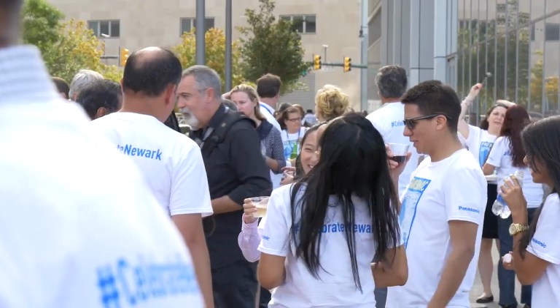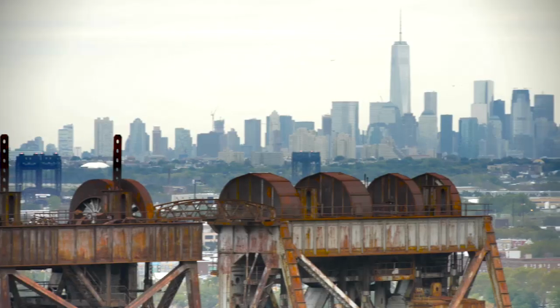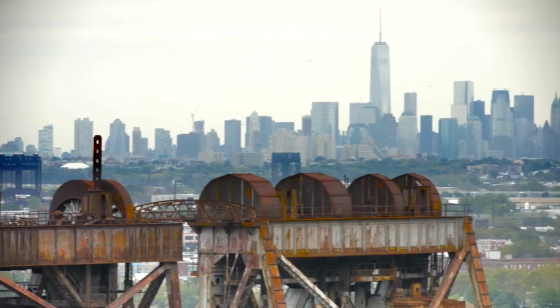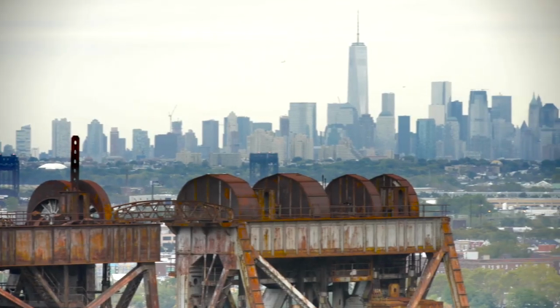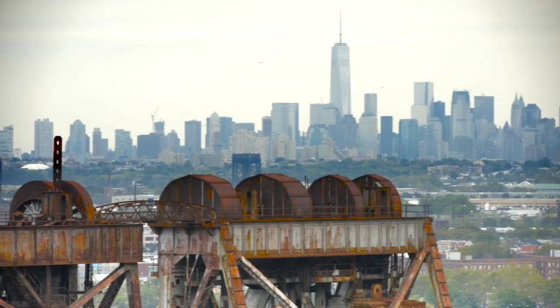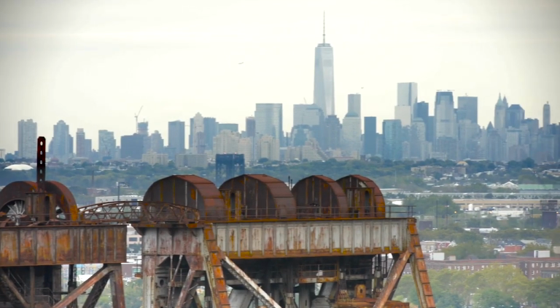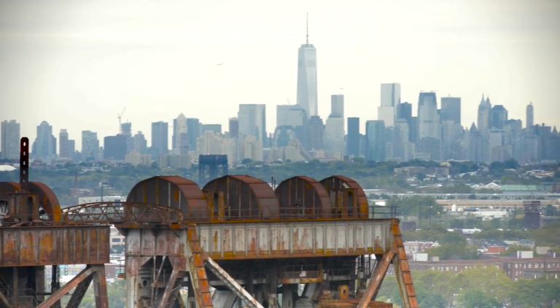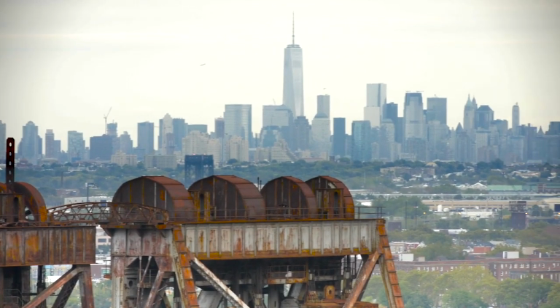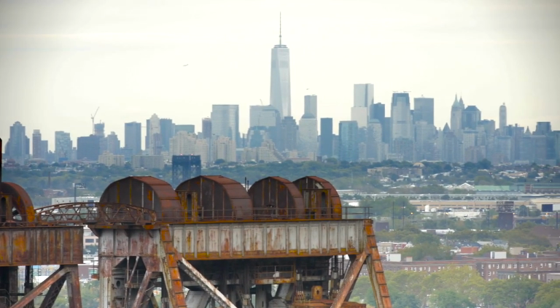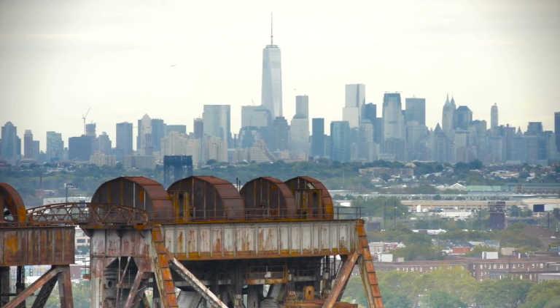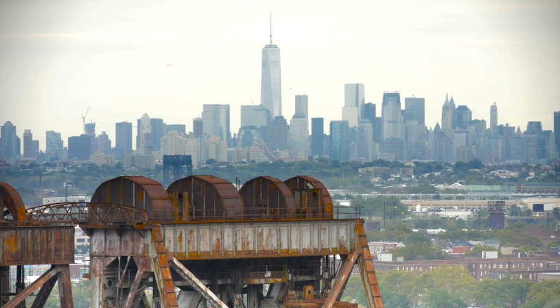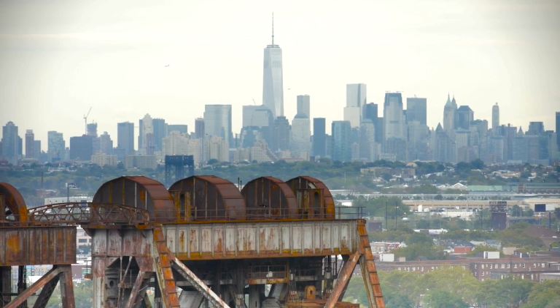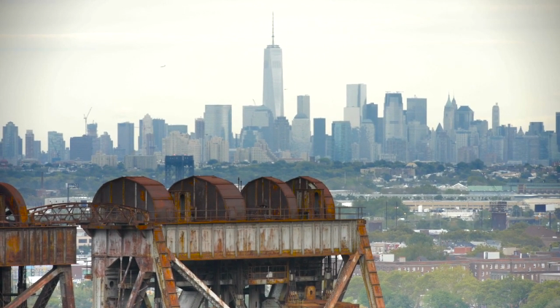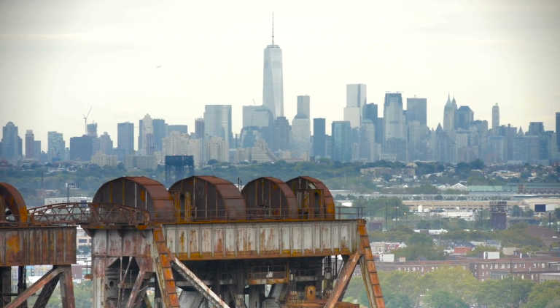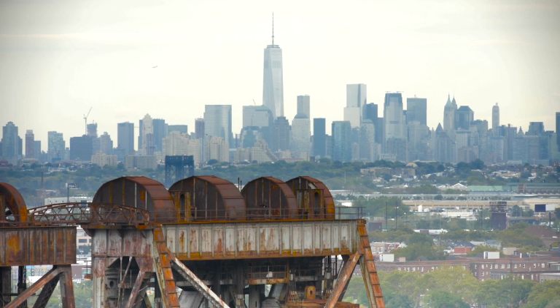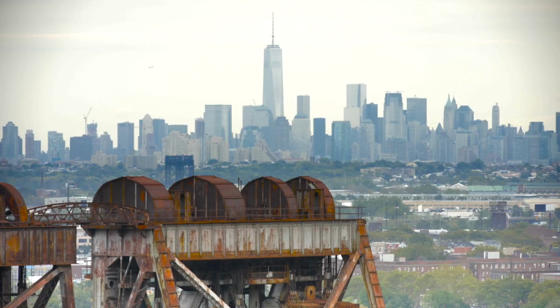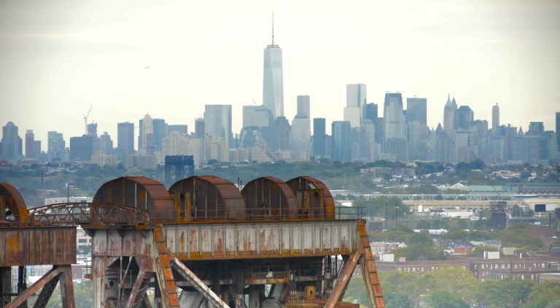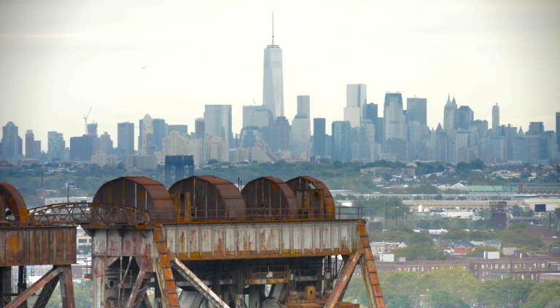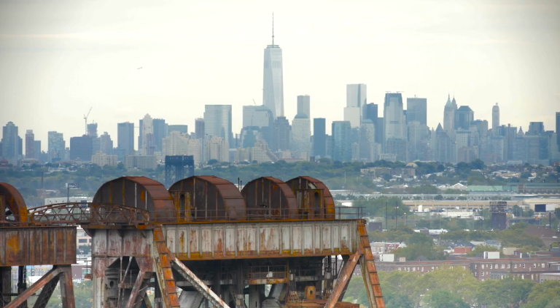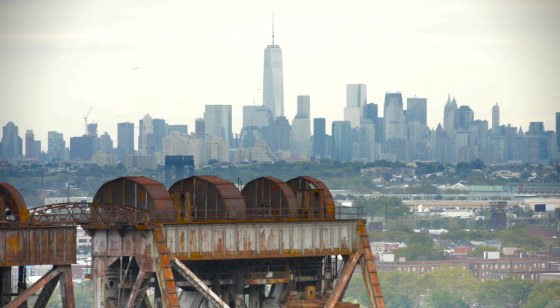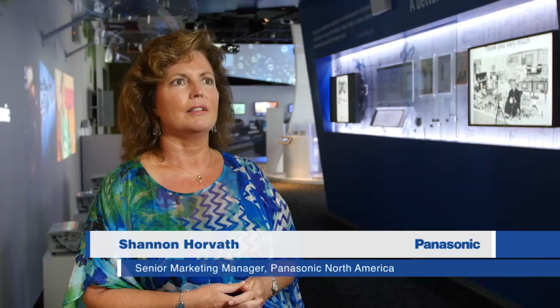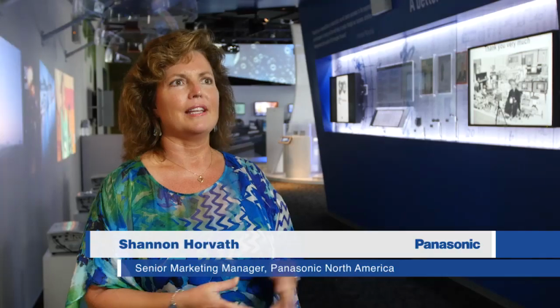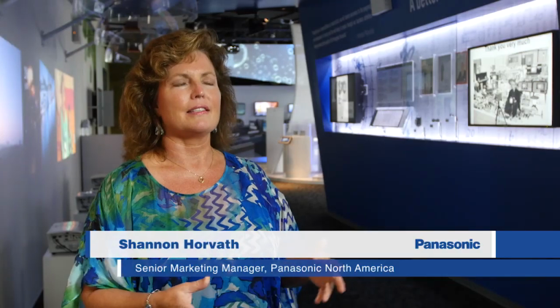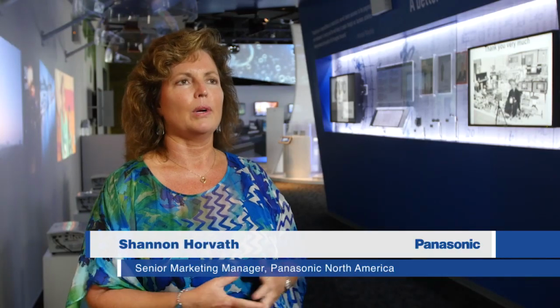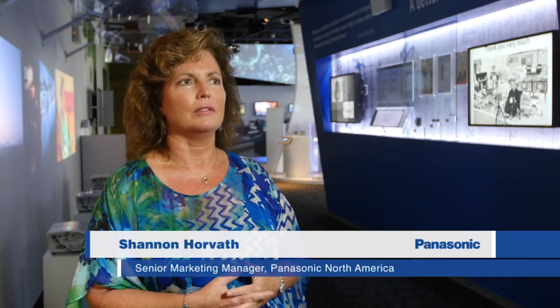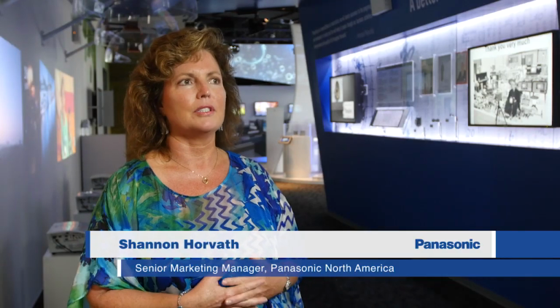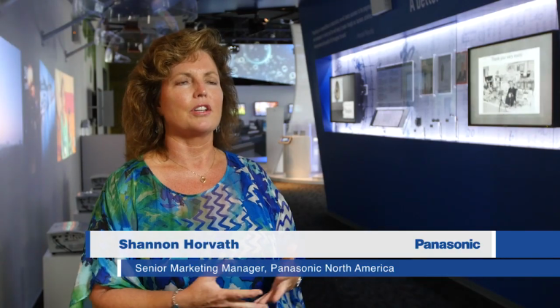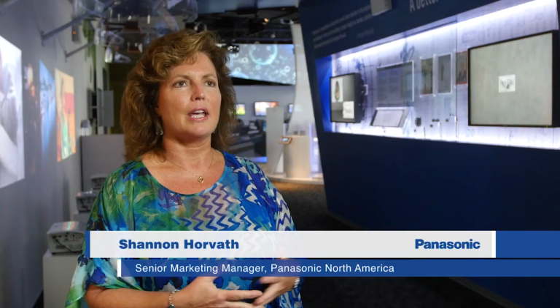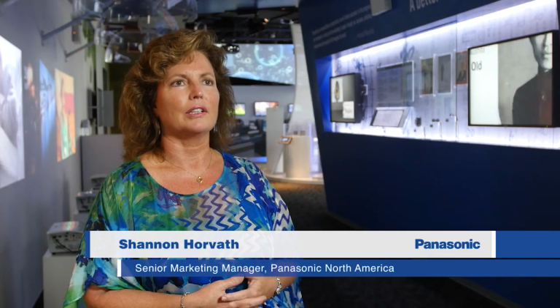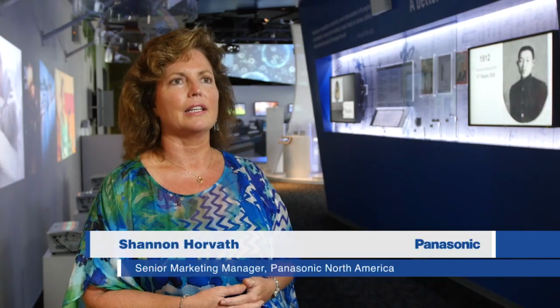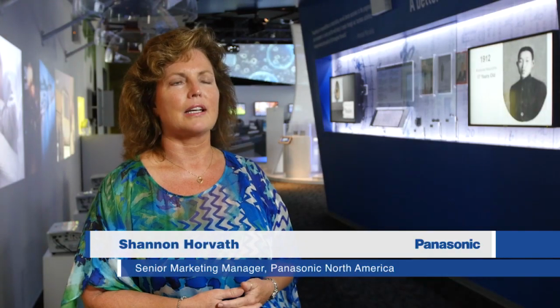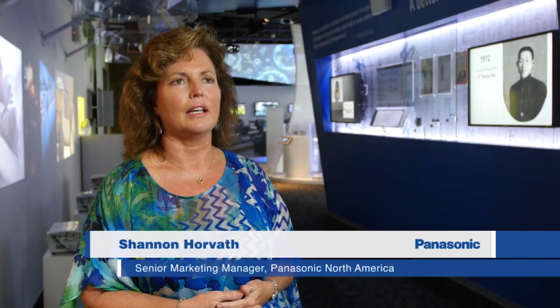I sit on the 11th floor and I have a beautiful panoramic view of New York. It's a really fantastic way to start your day looking at that skyline.